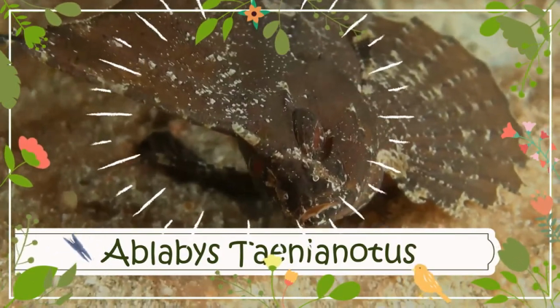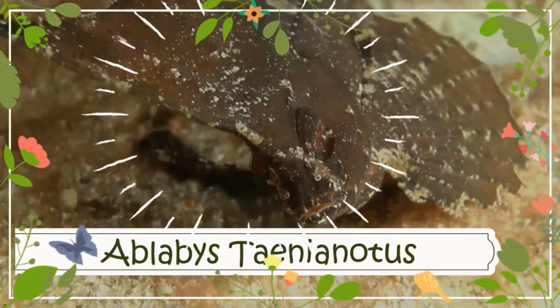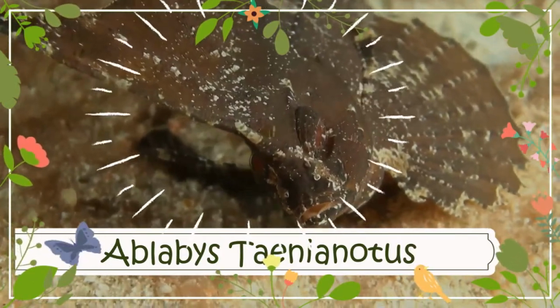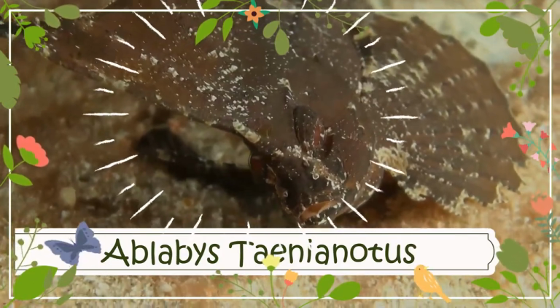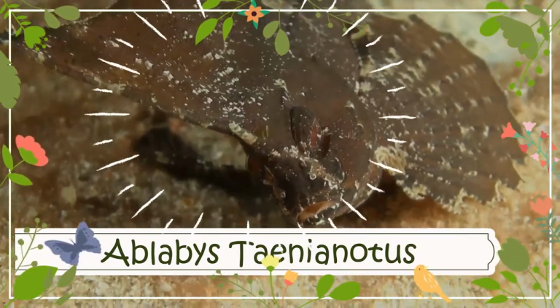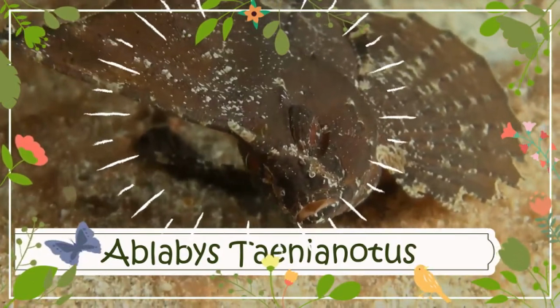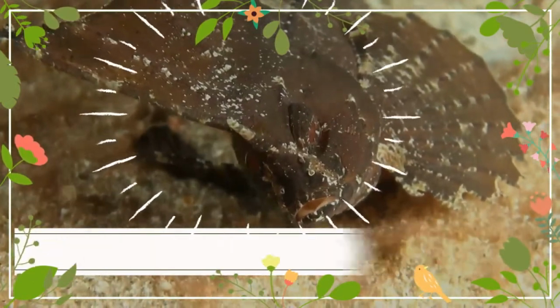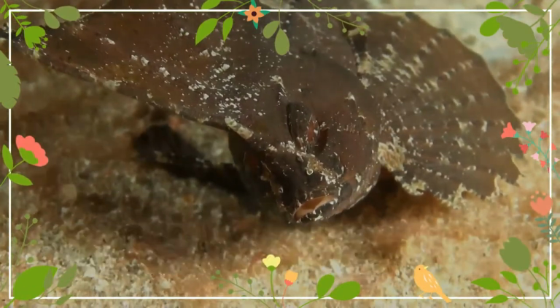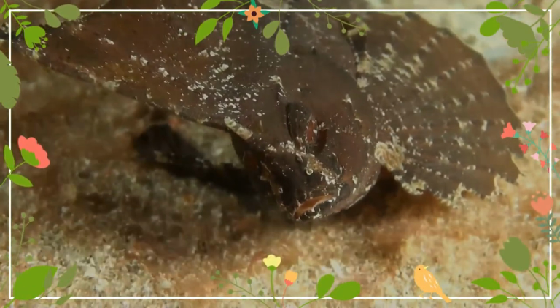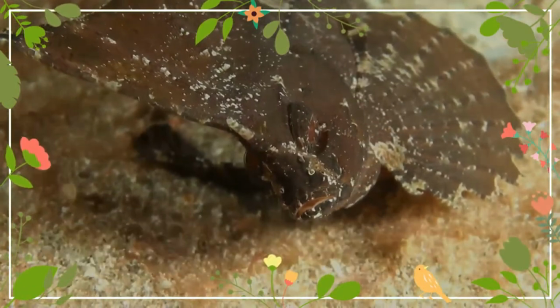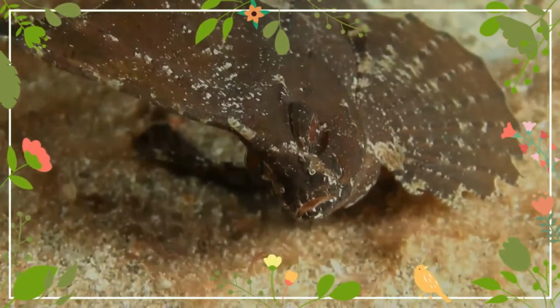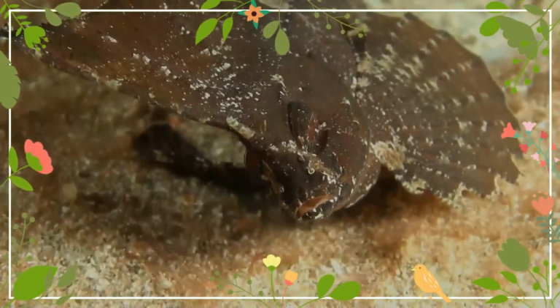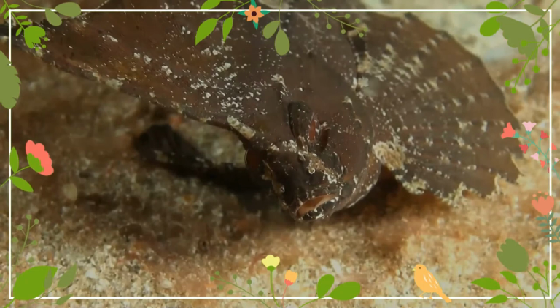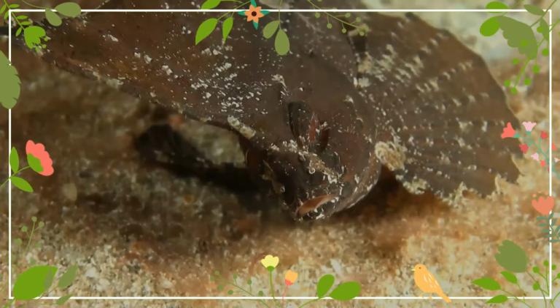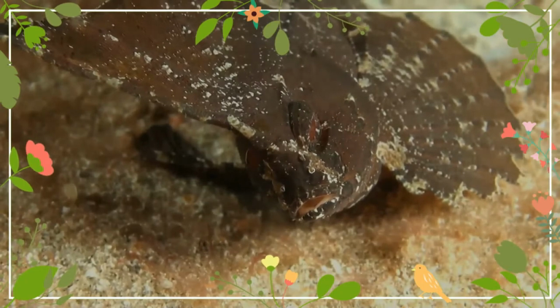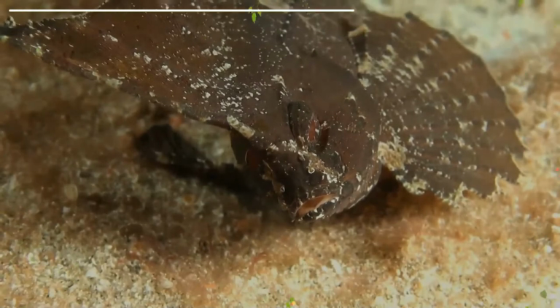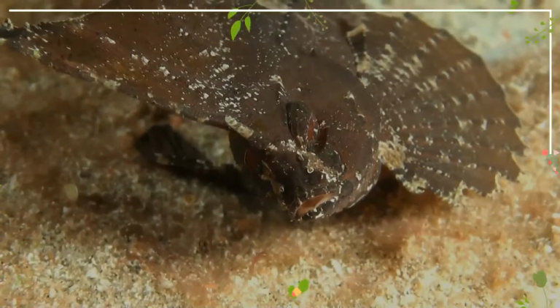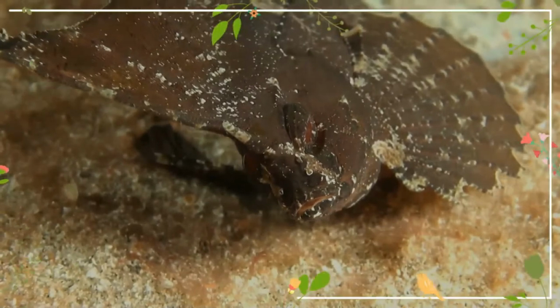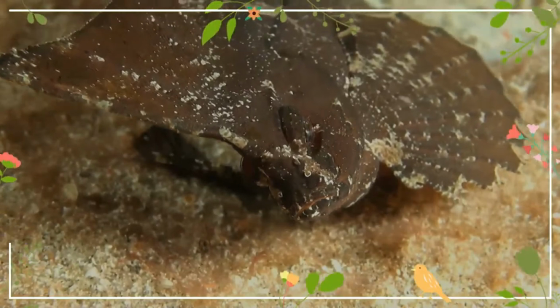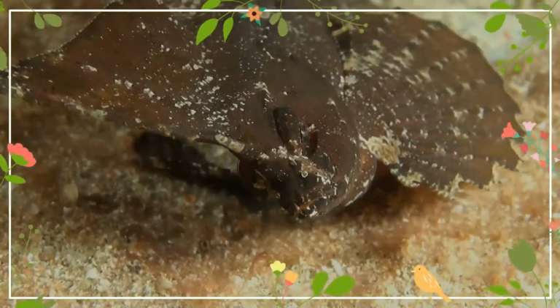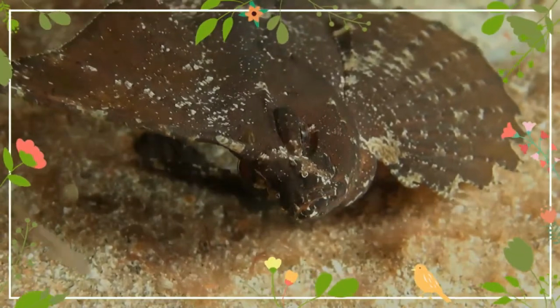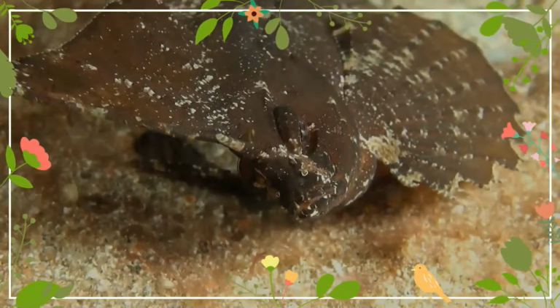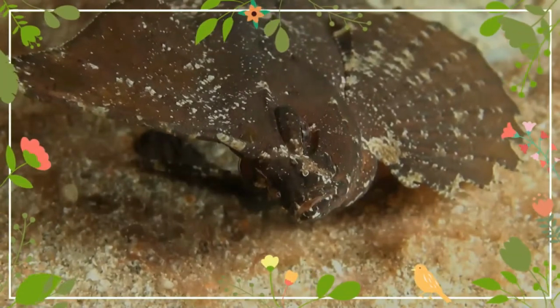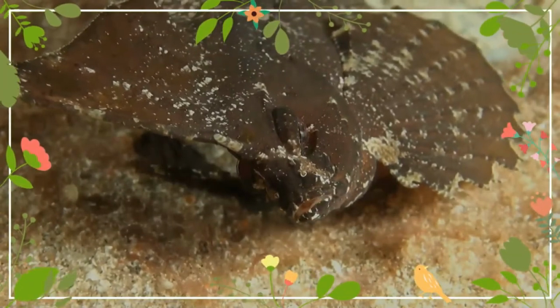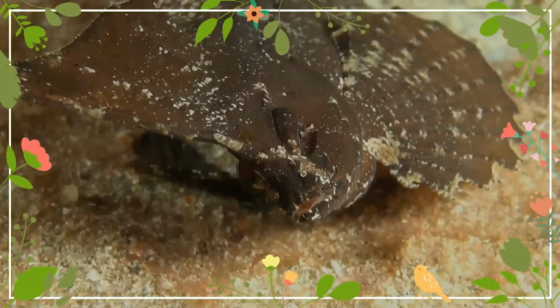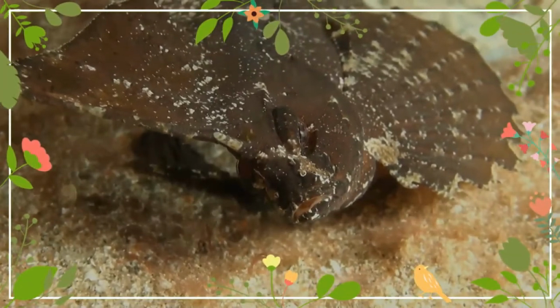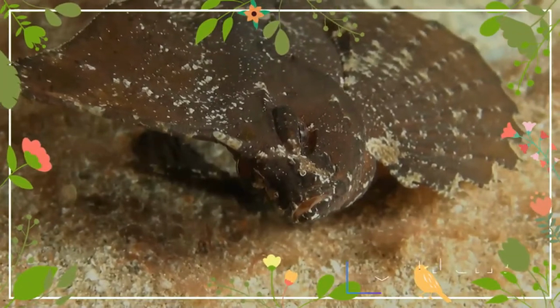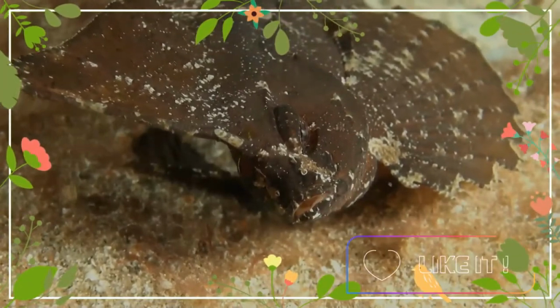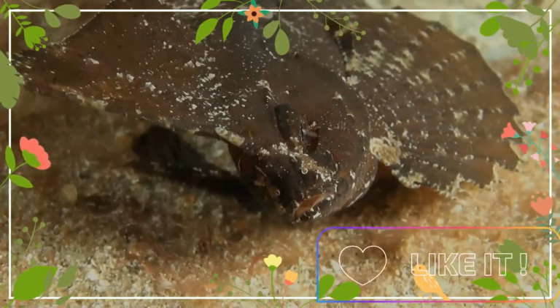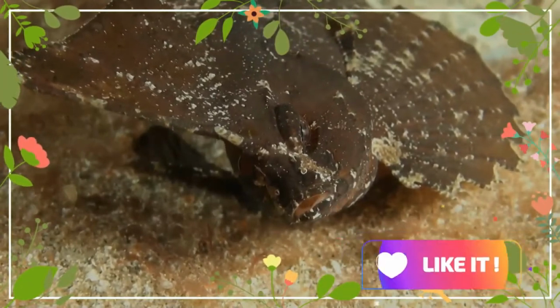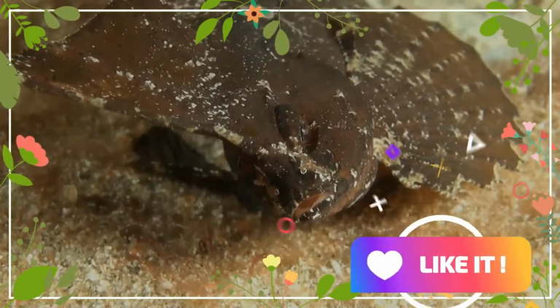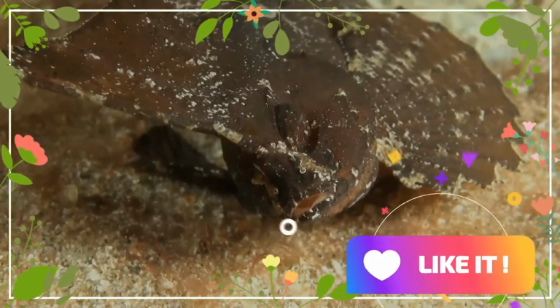Ablabys taenianotus, the cockatoo wasp fish, is a small fish species that belongs to the scorpionfish family Scorpaenidae.